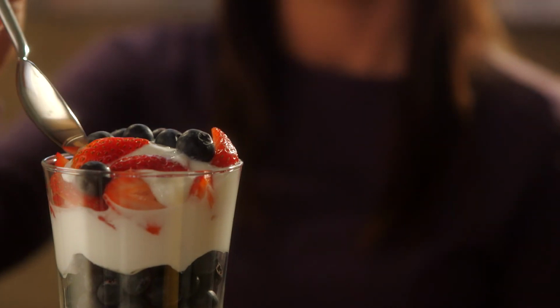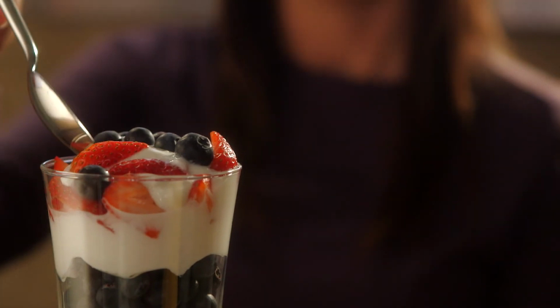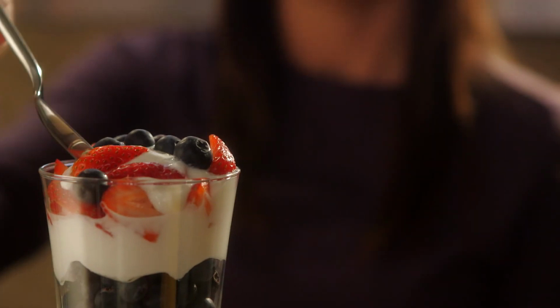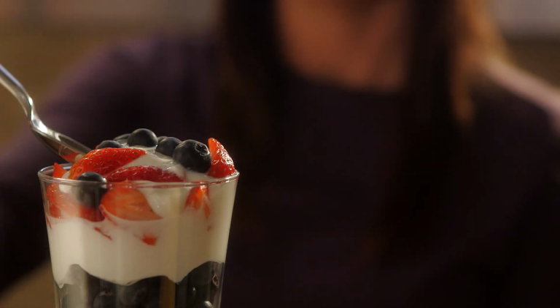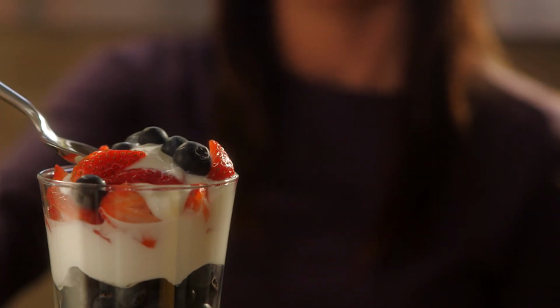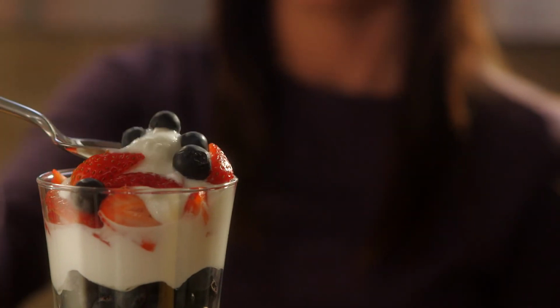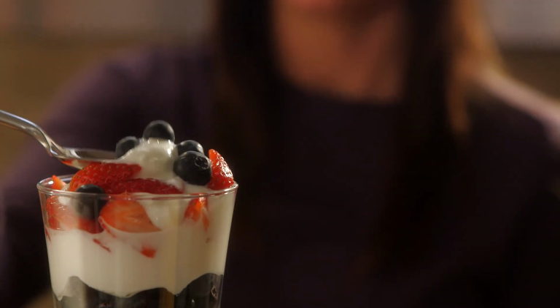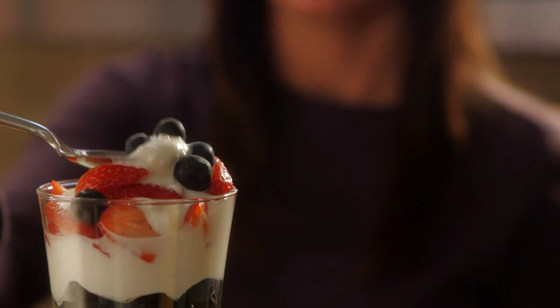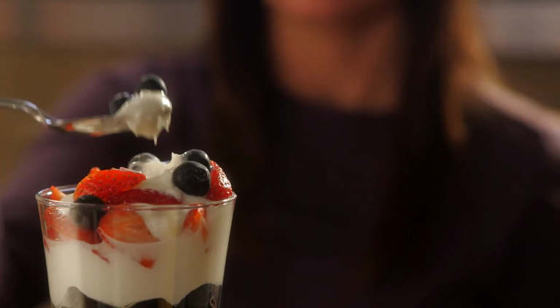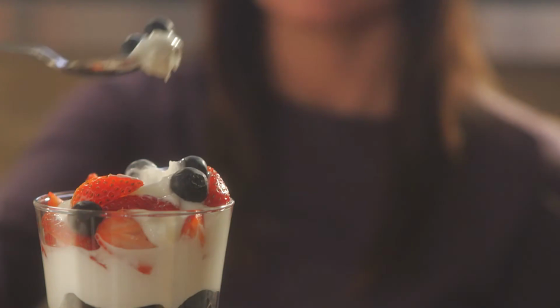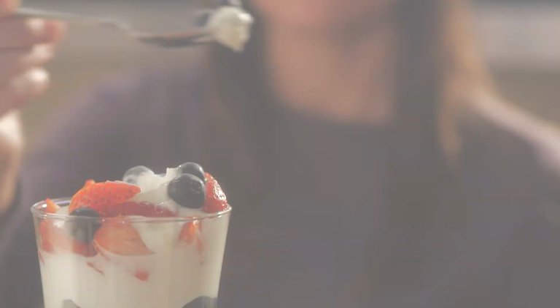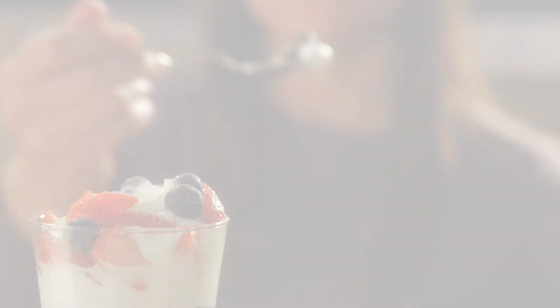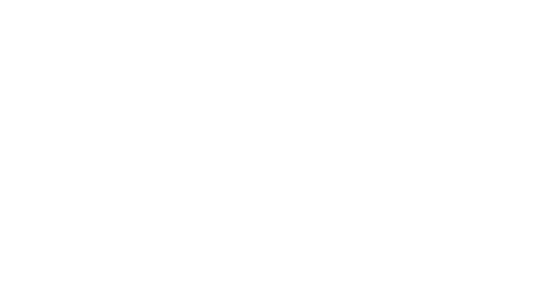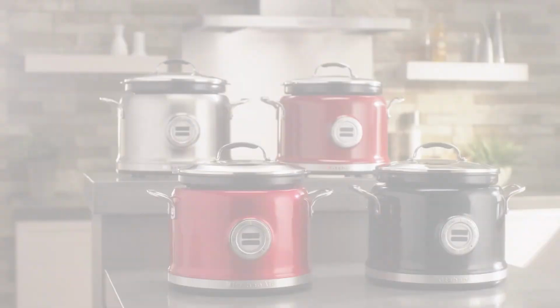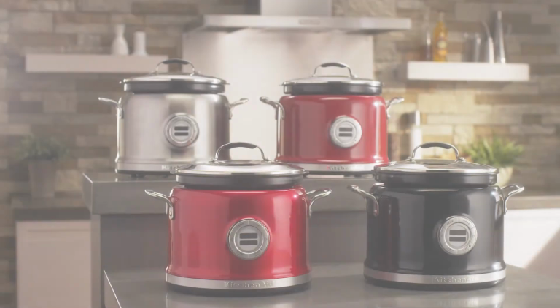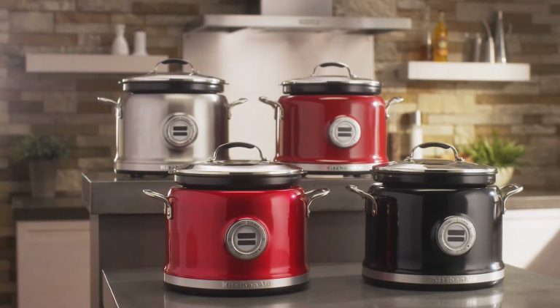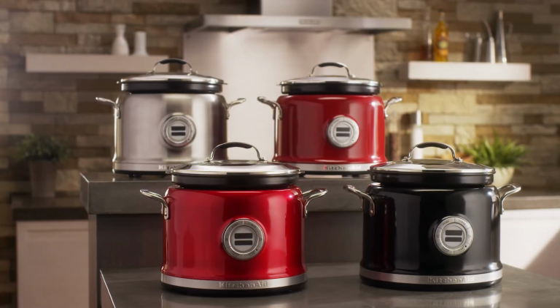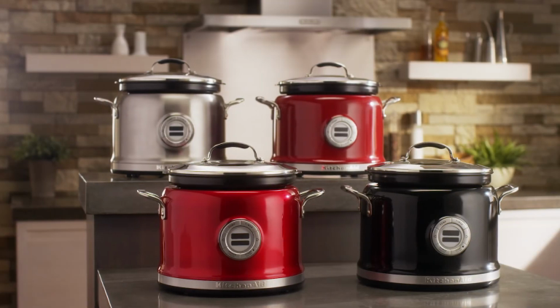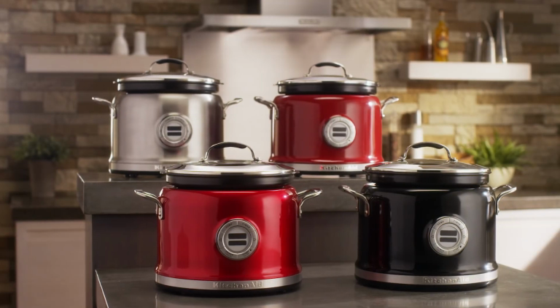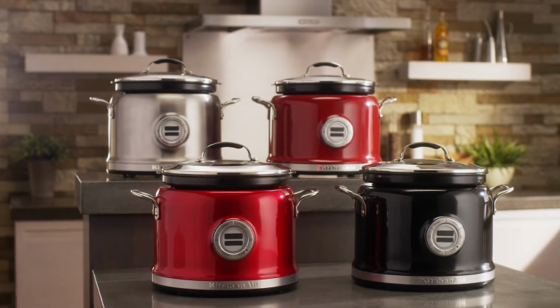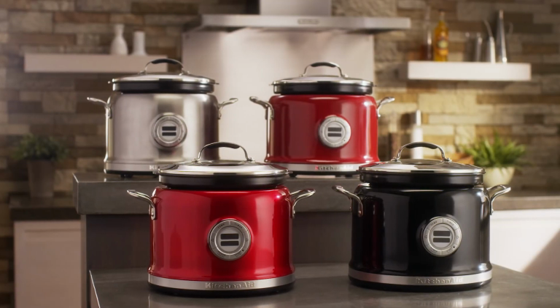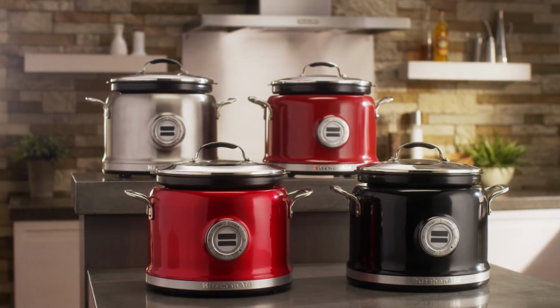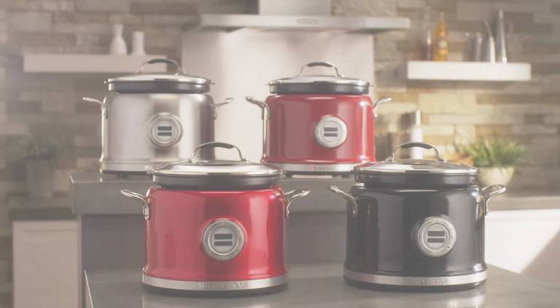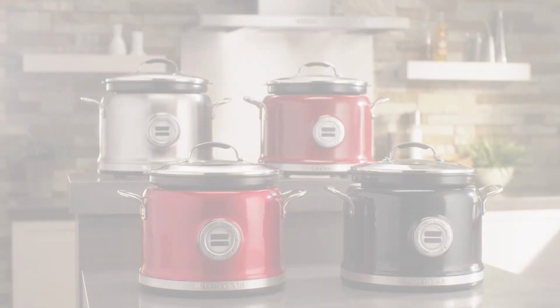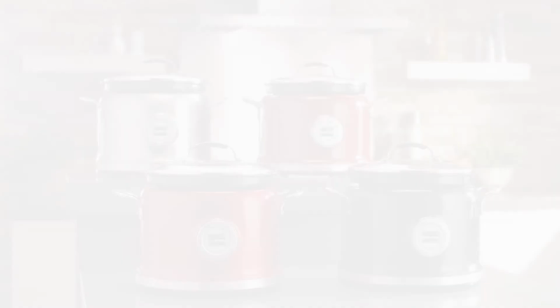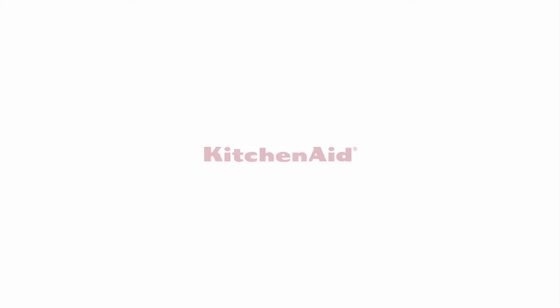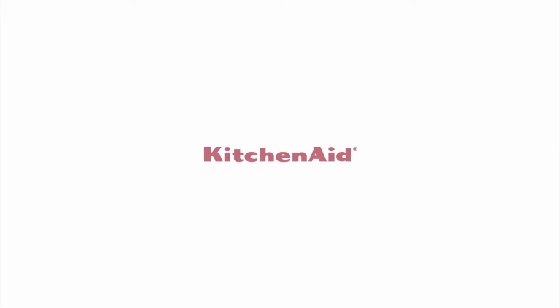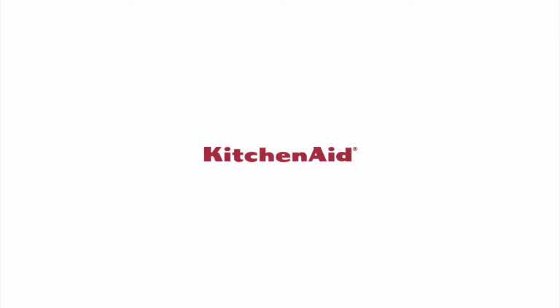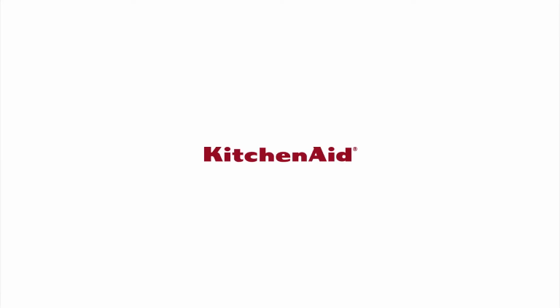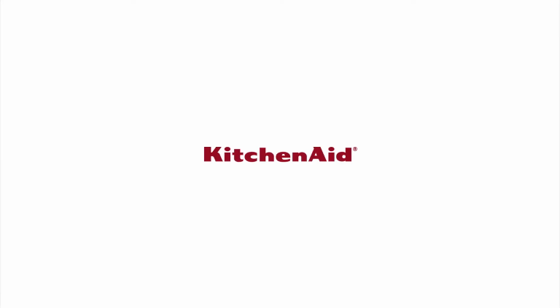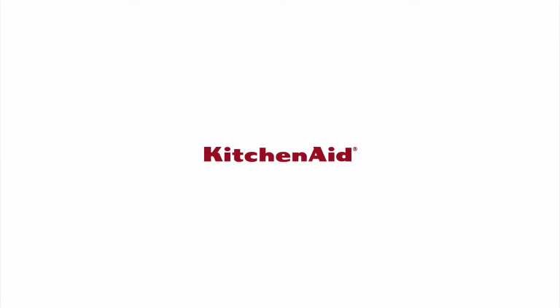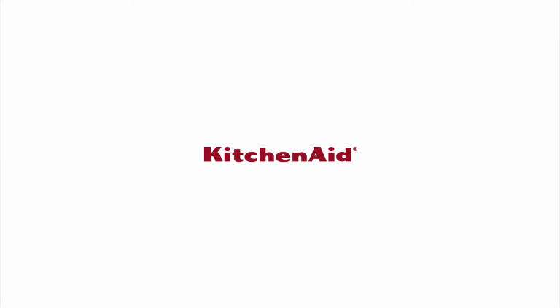Yes, it's that simple. The Multicooker from KitchenAid.